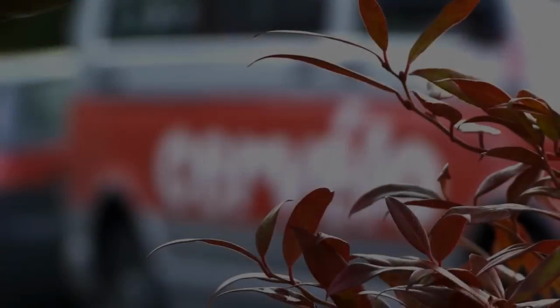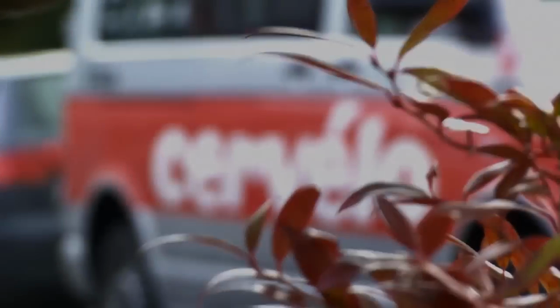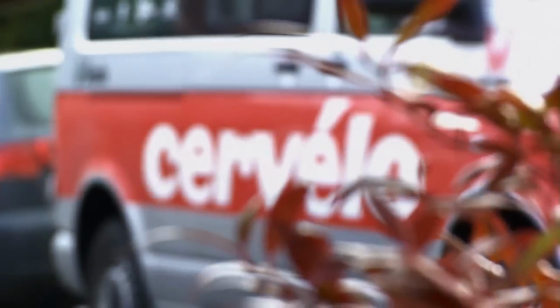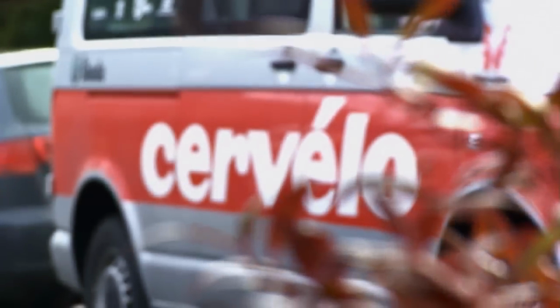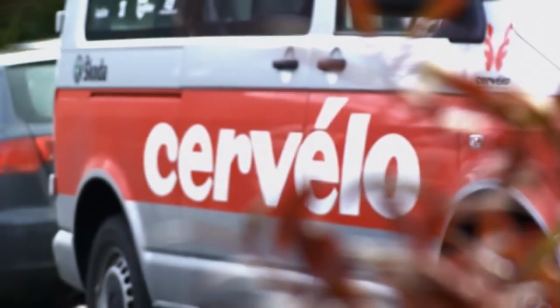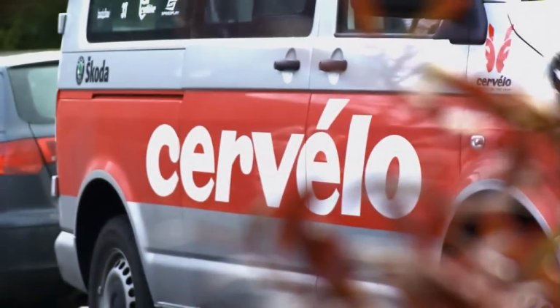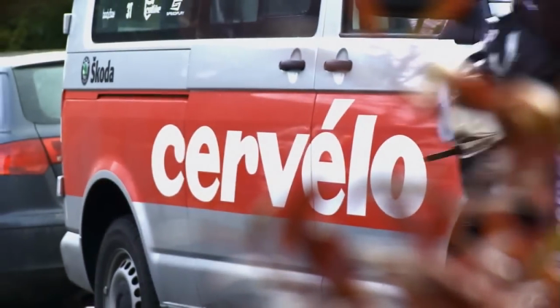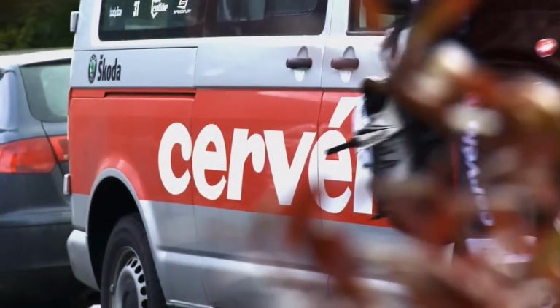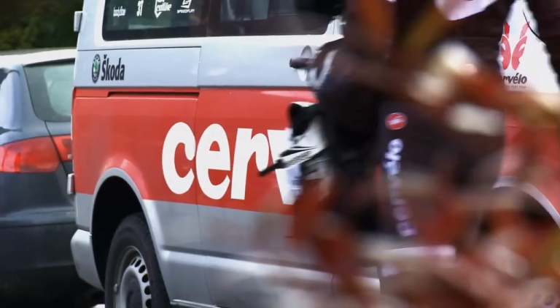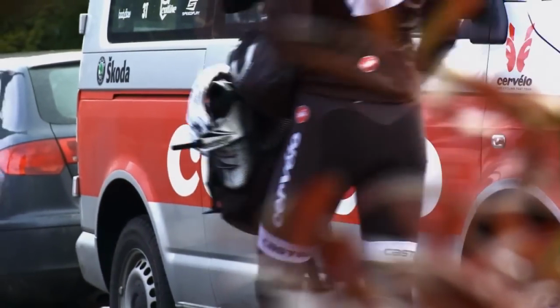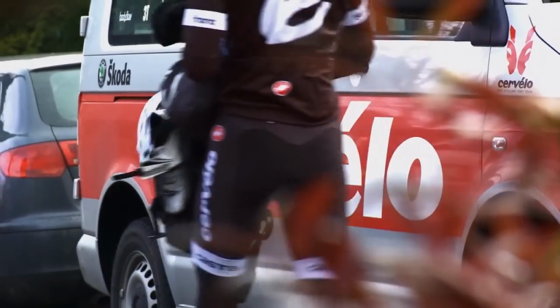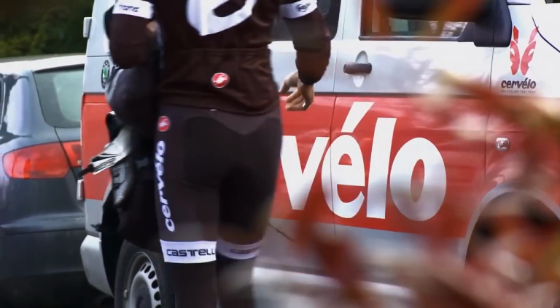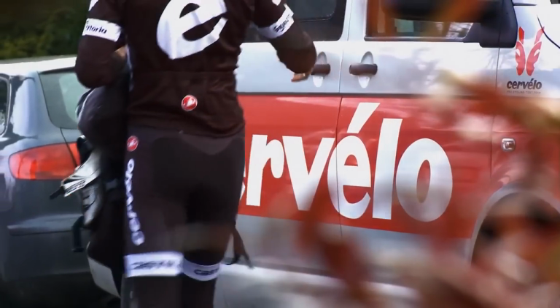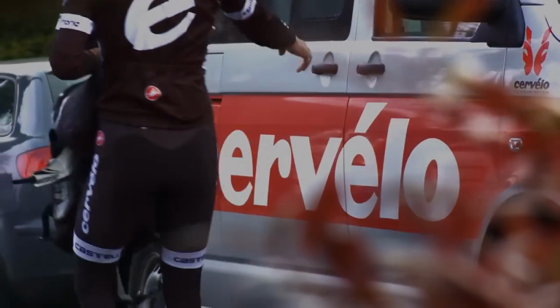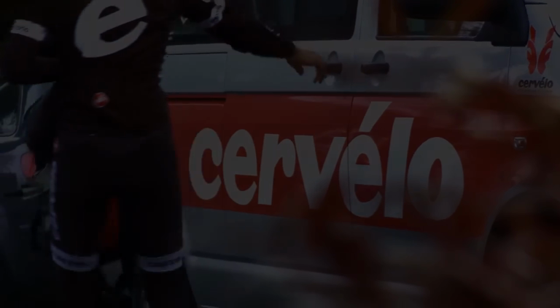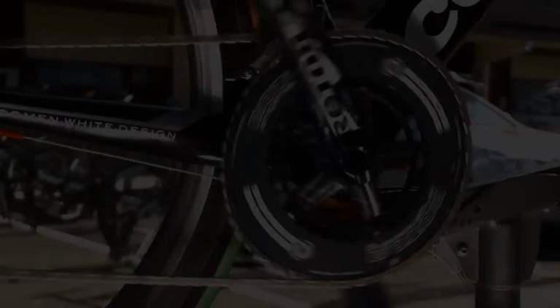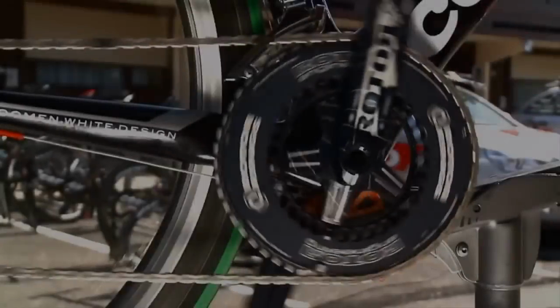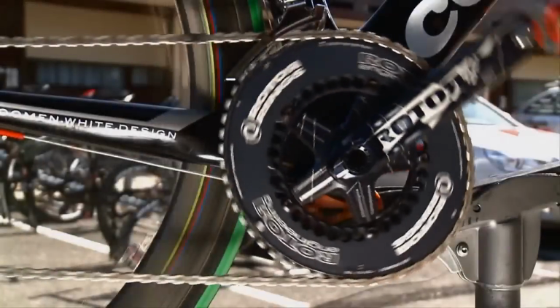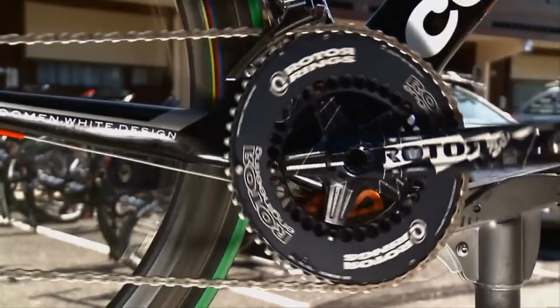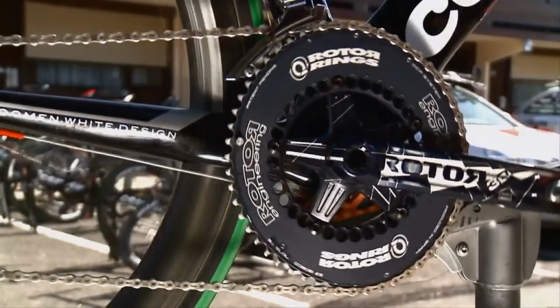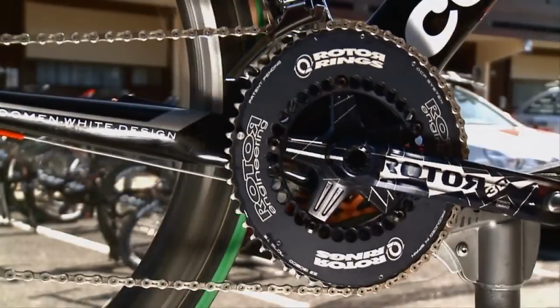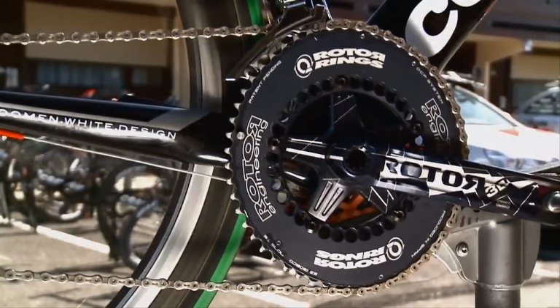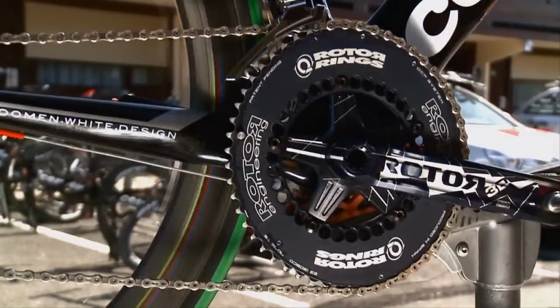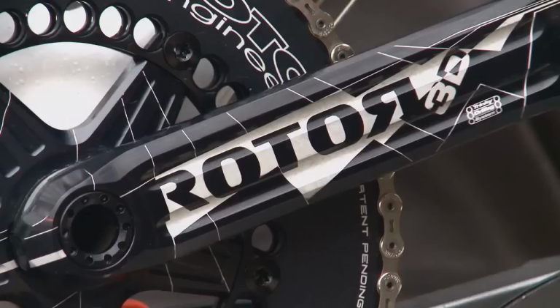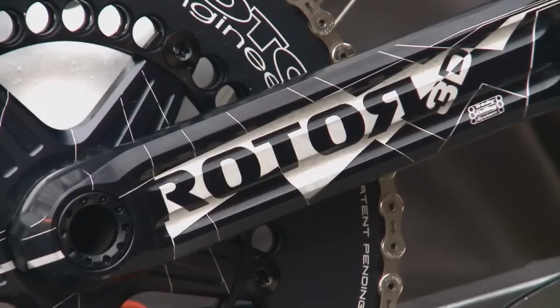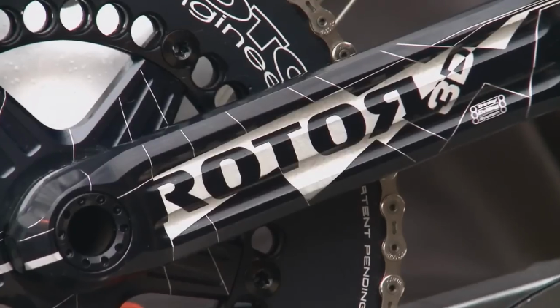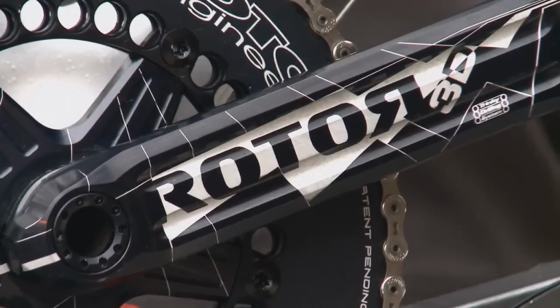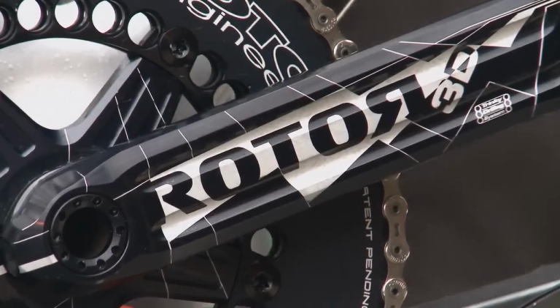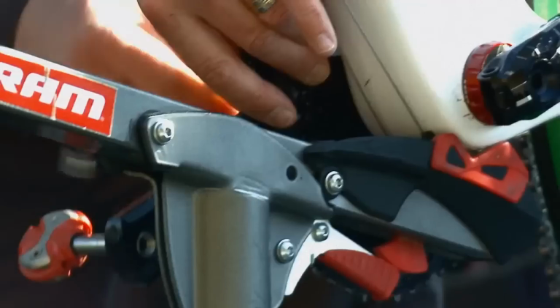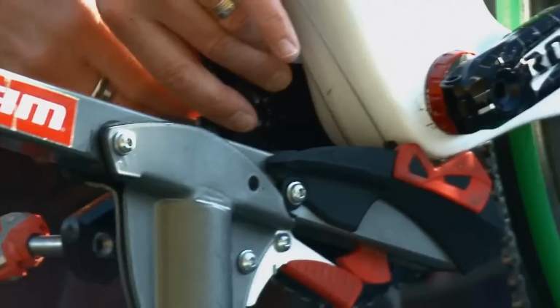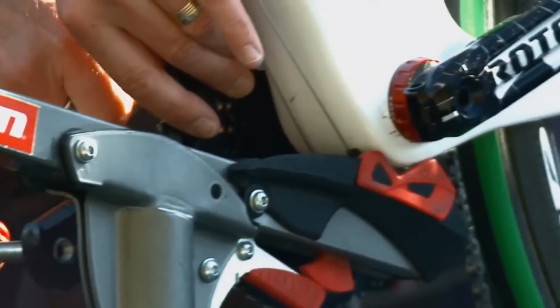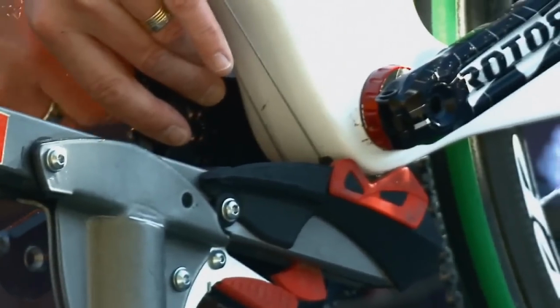Rotor Bike Components are partners of the Cervelo test team, providing them with chain rings, cranks and bottom brackets.